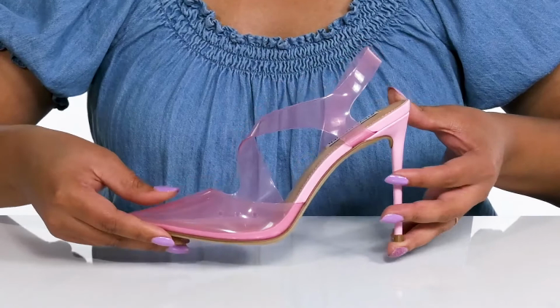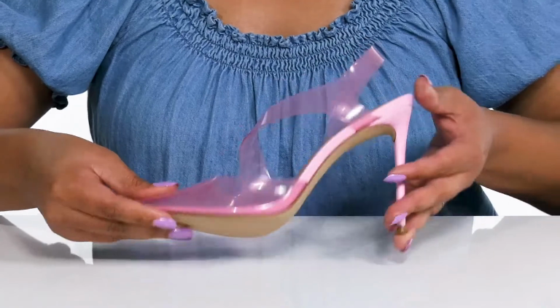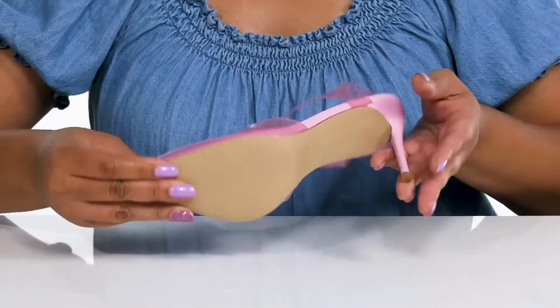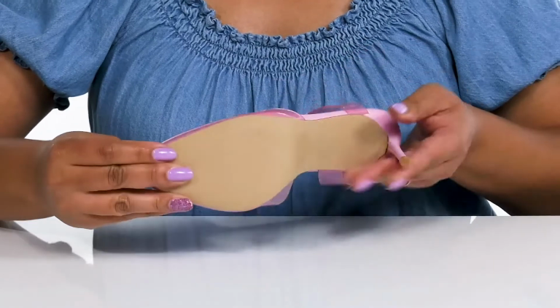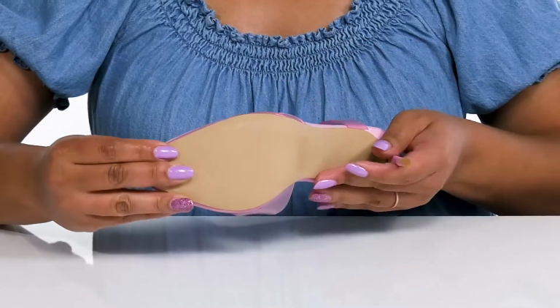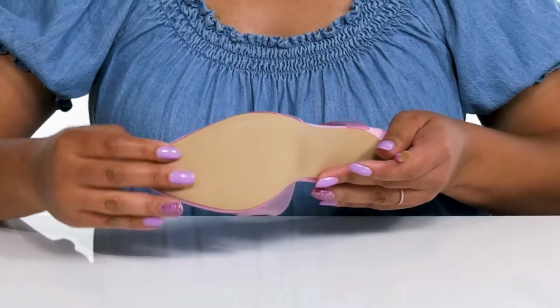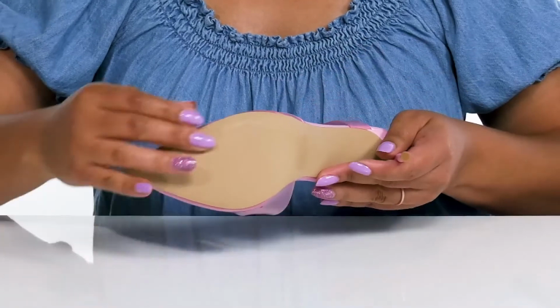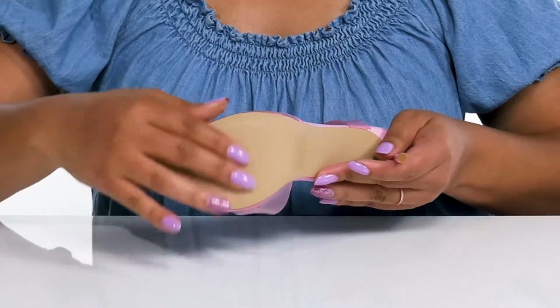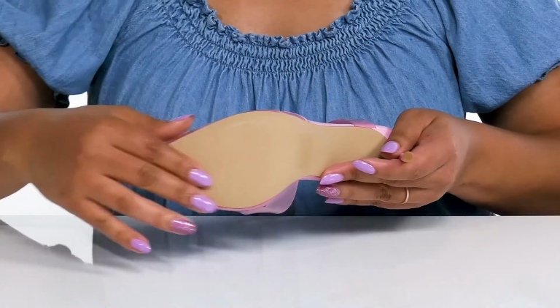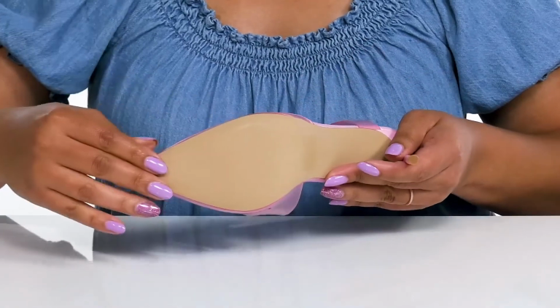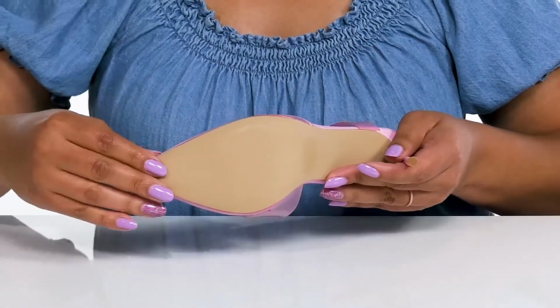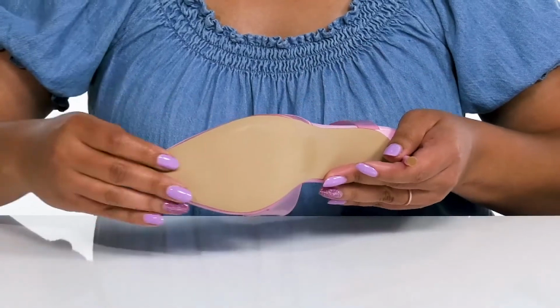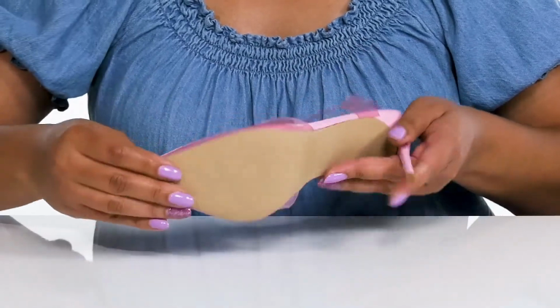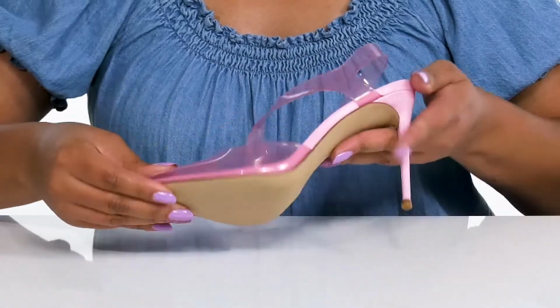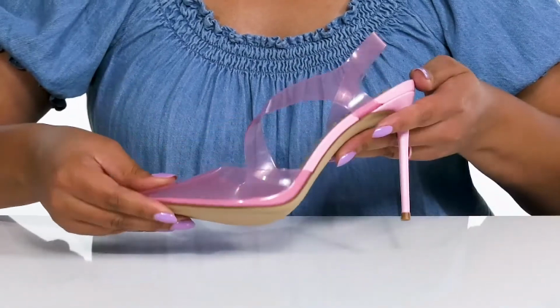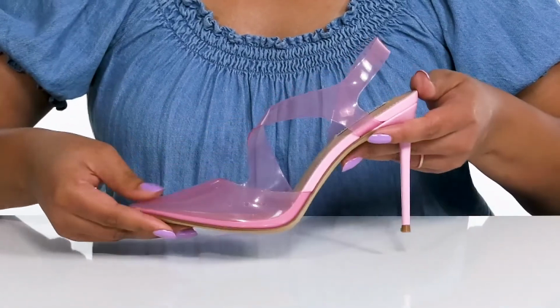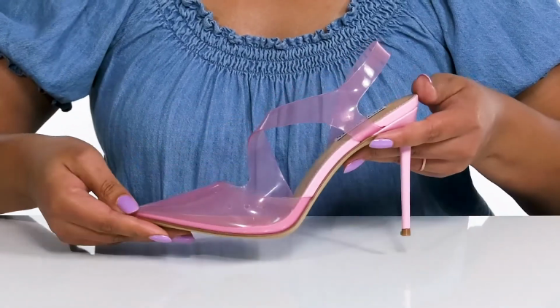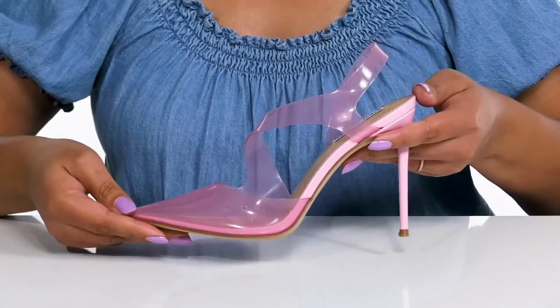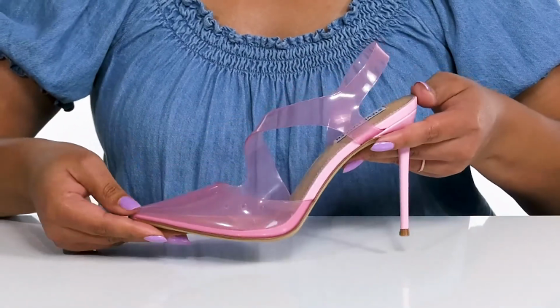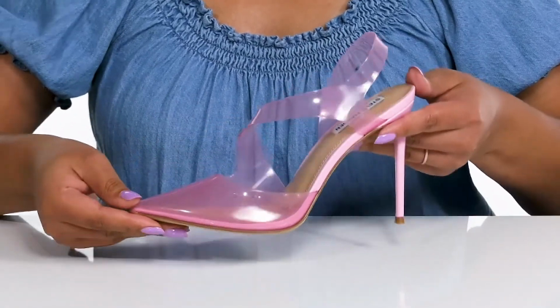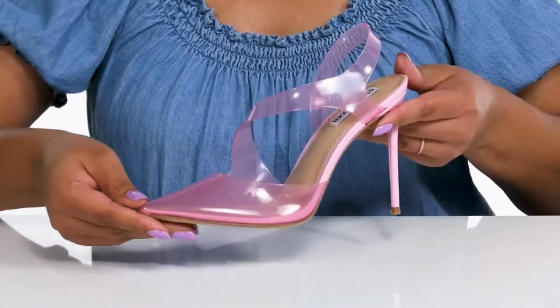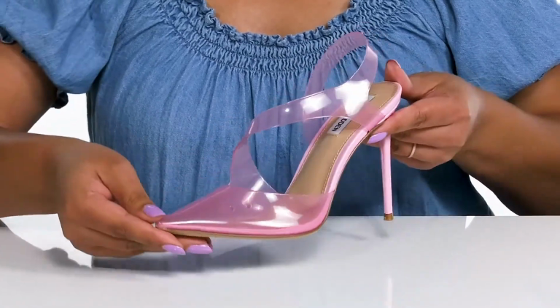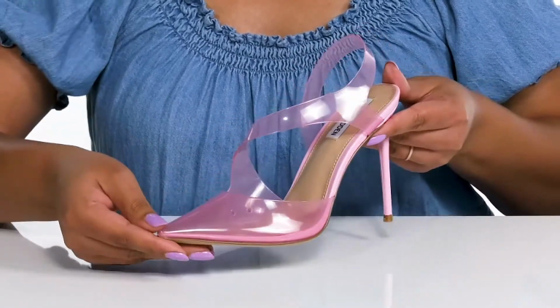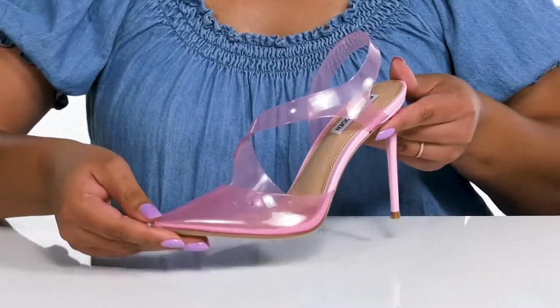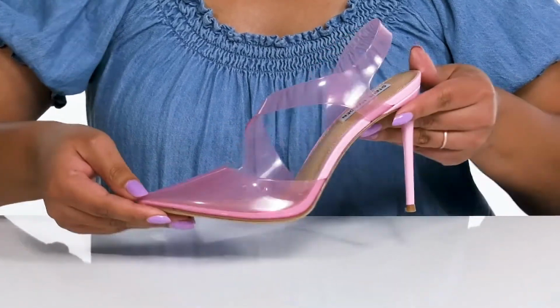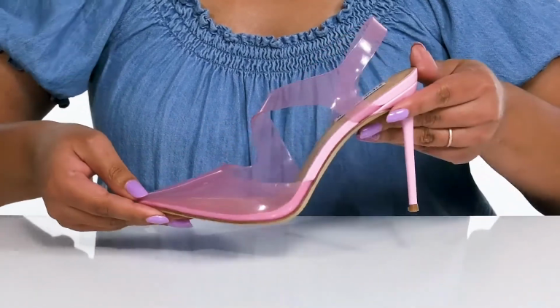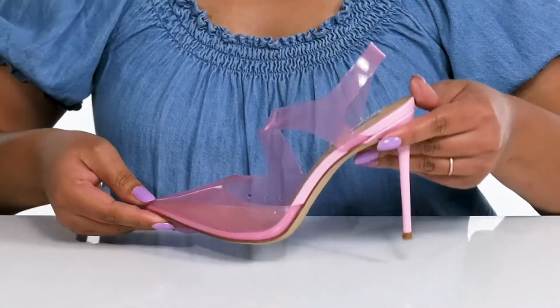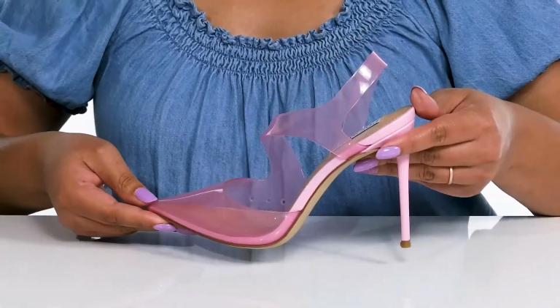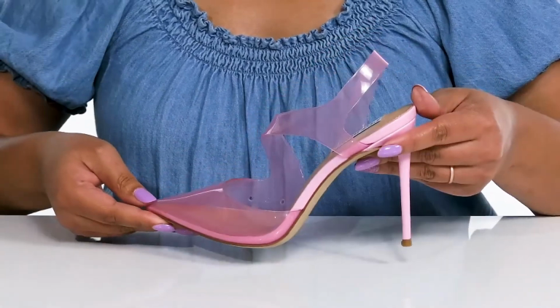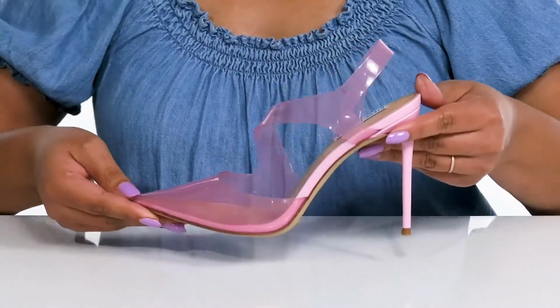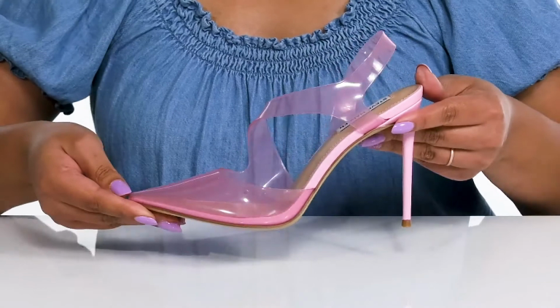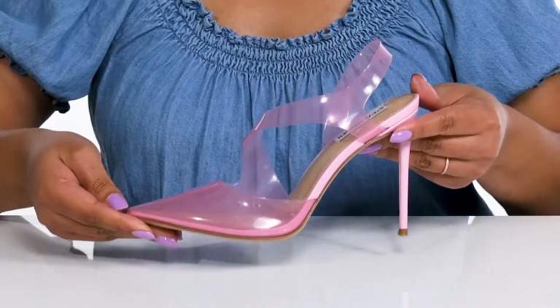It's all on top of a textured synthetic outsole. Rock these babies with a cute party dress.